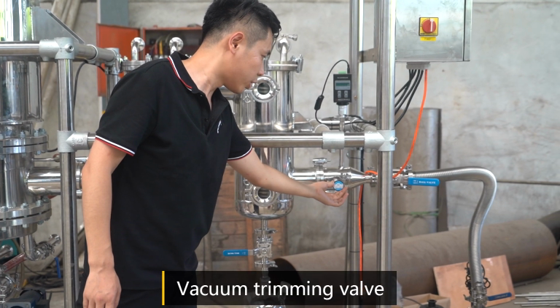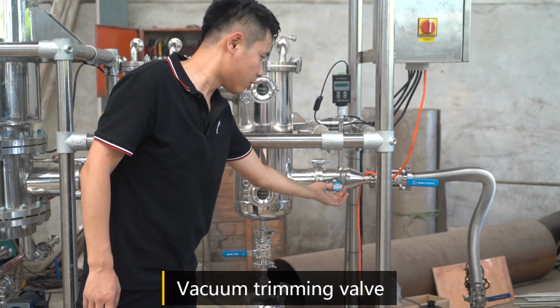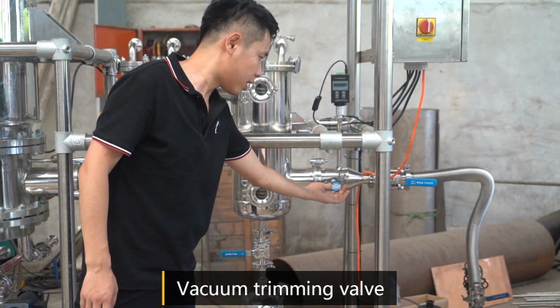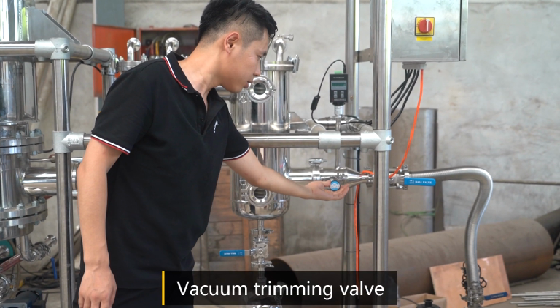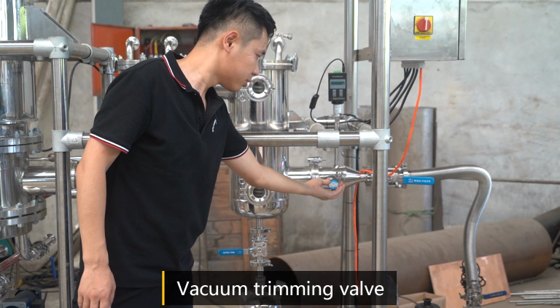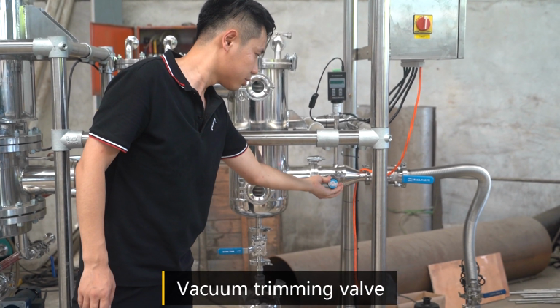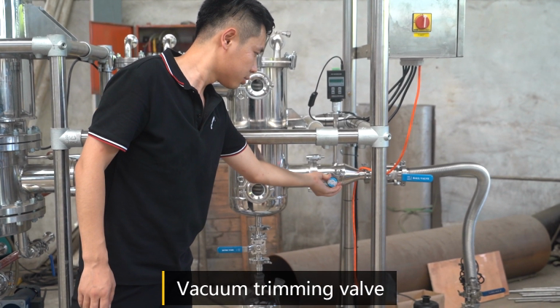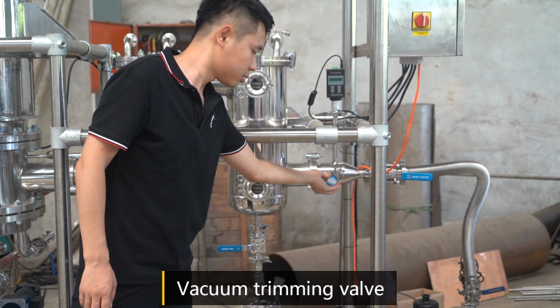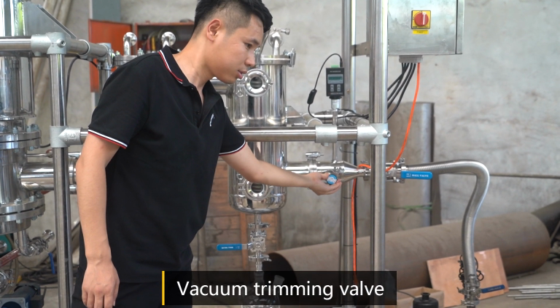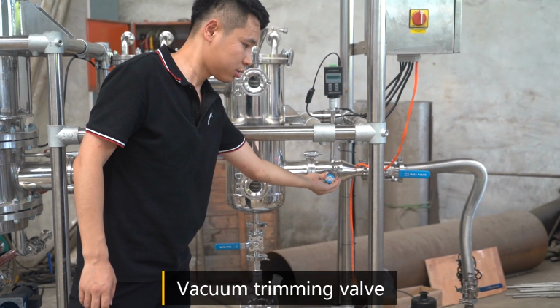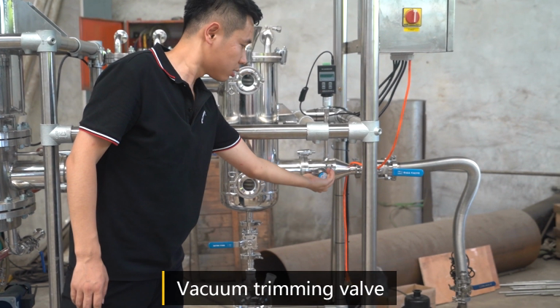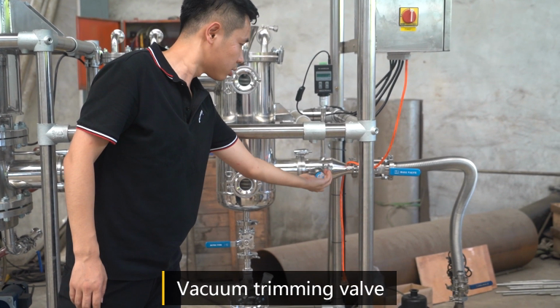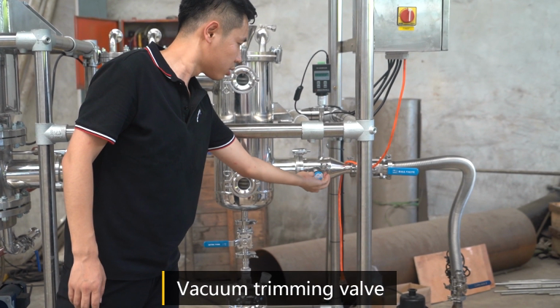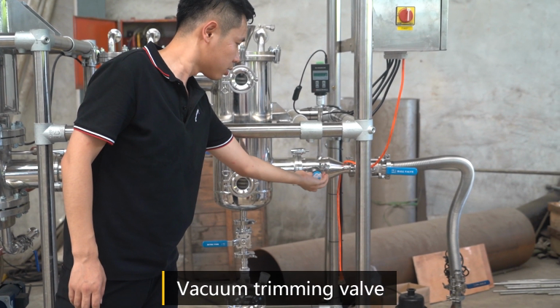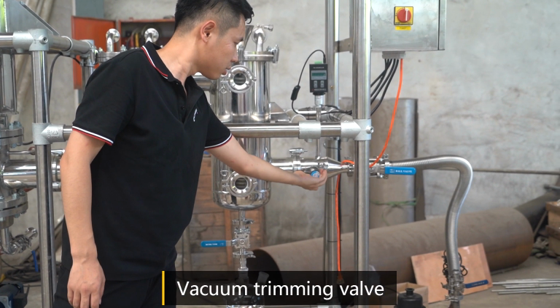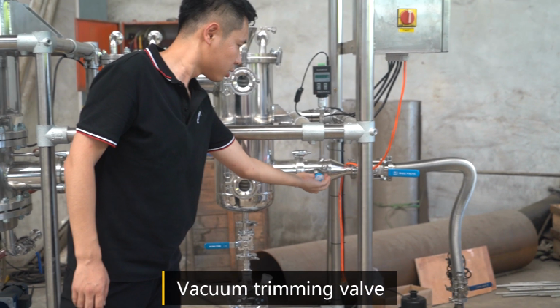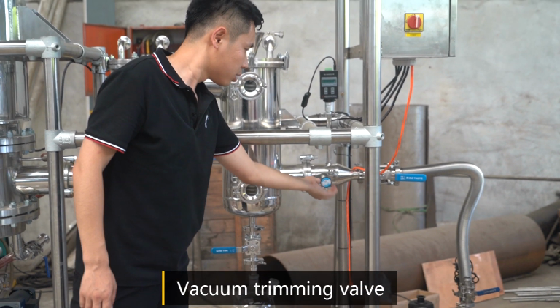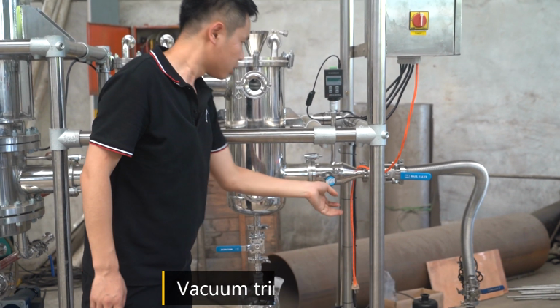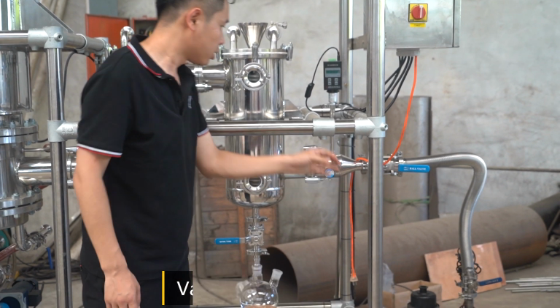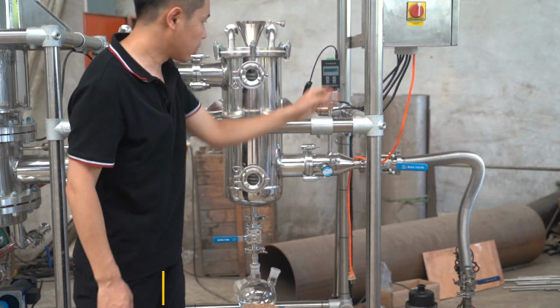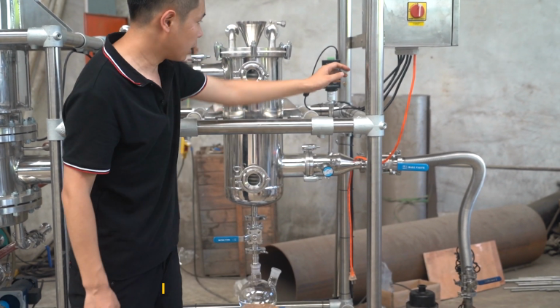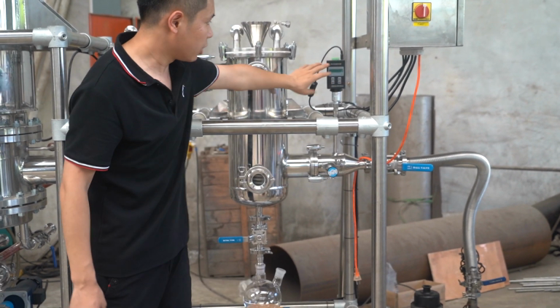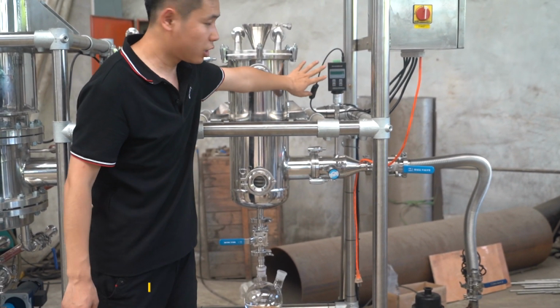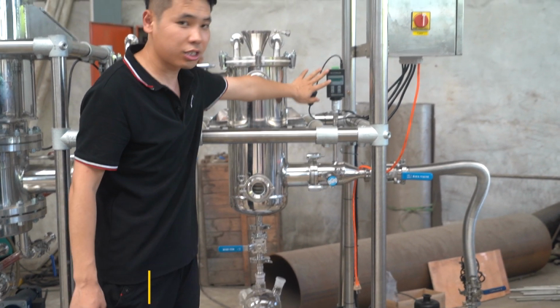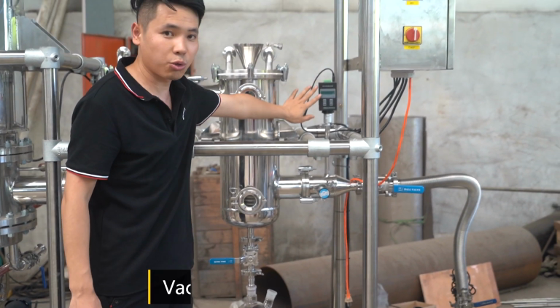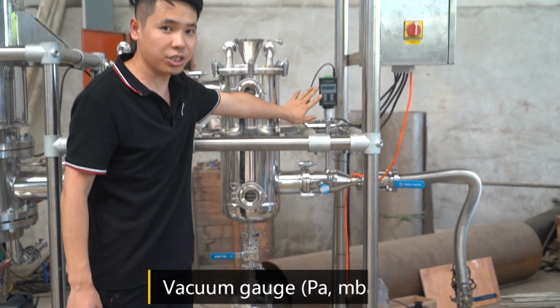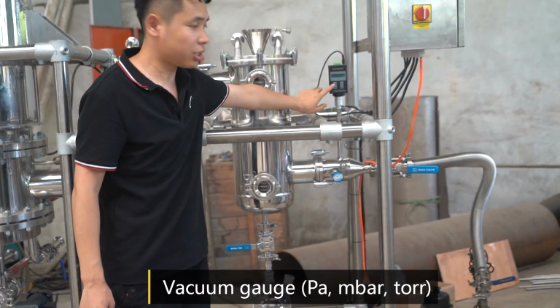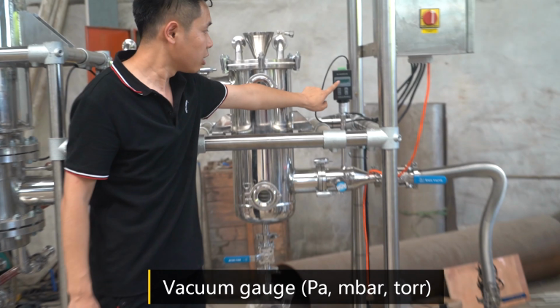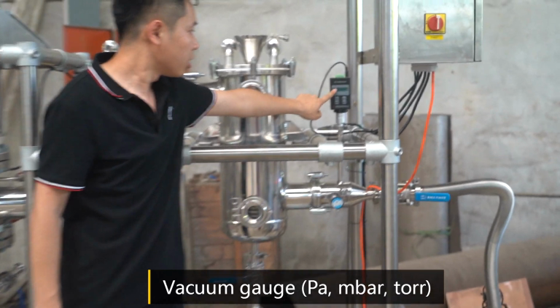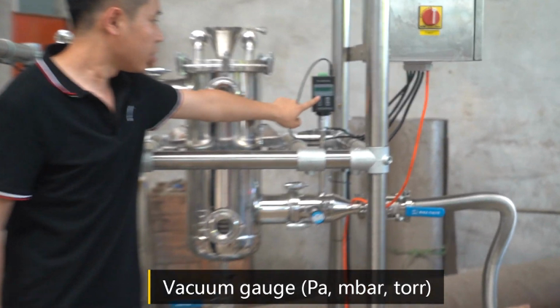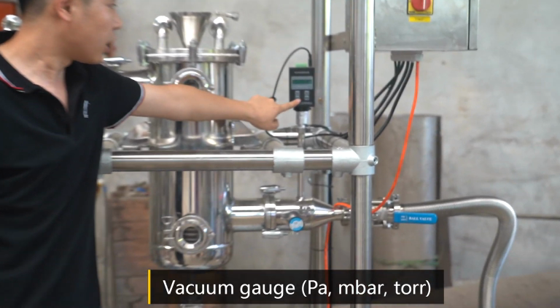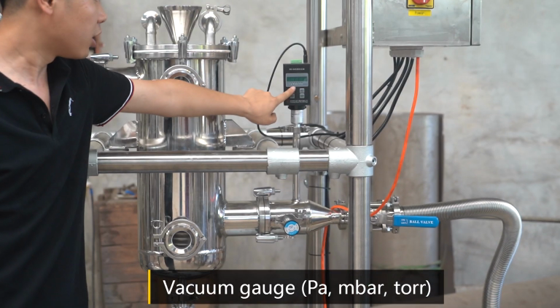This is the vacuum wheel. And this is the vacuum gauge.